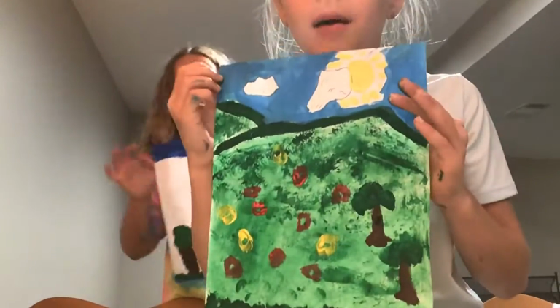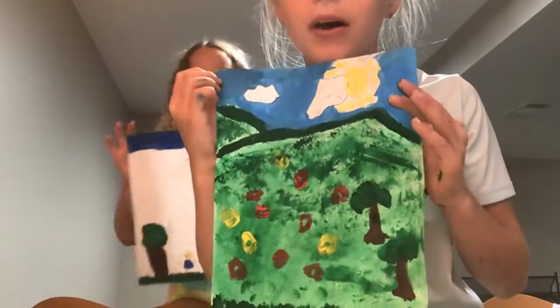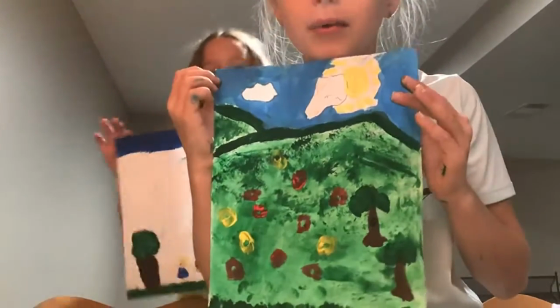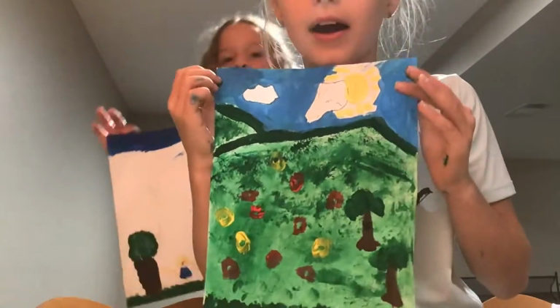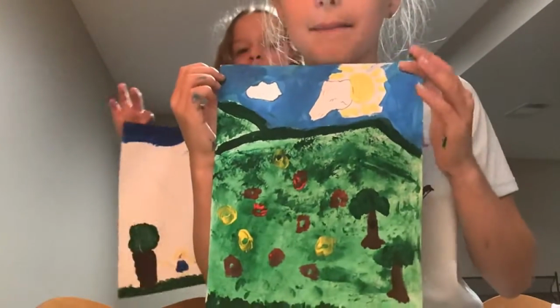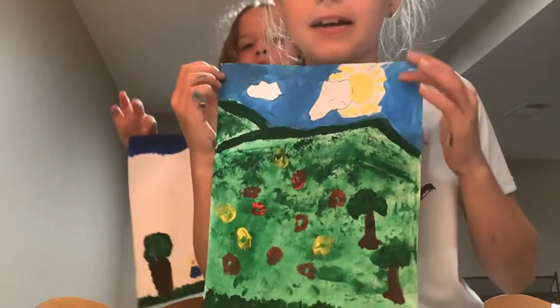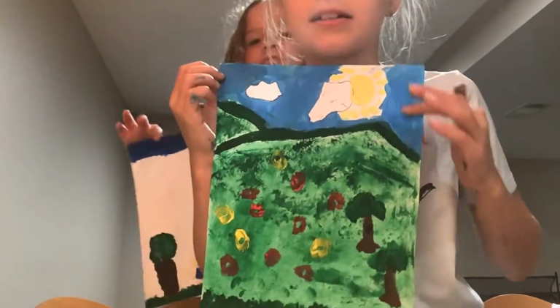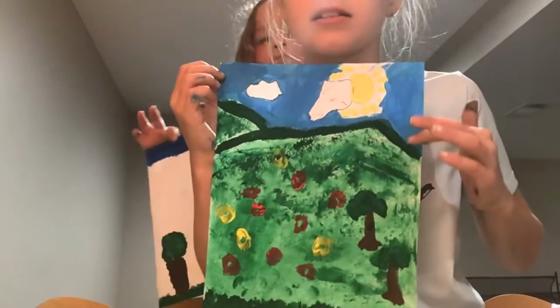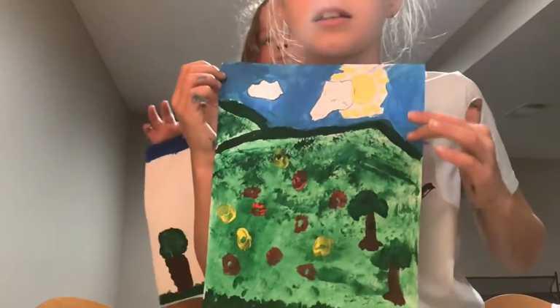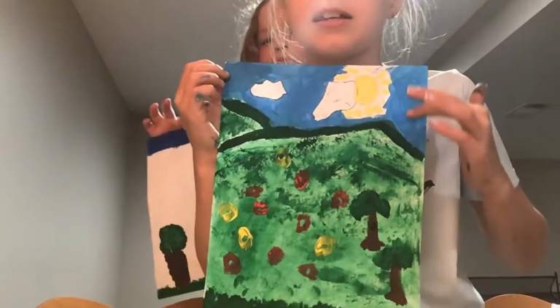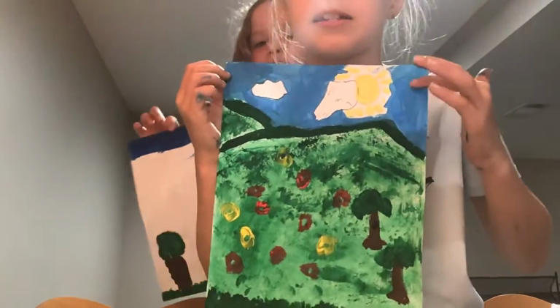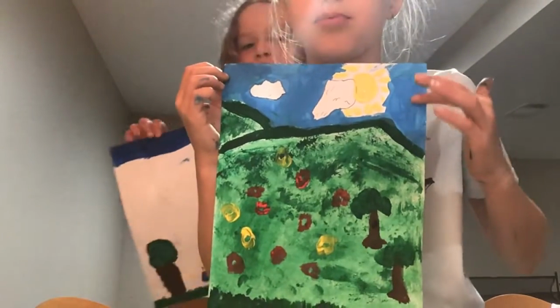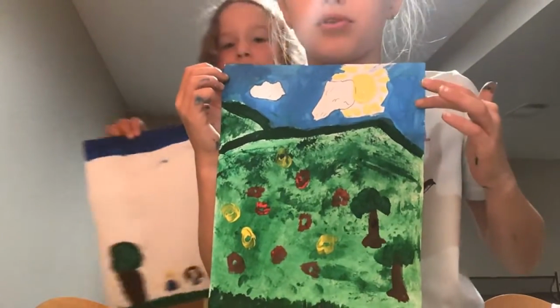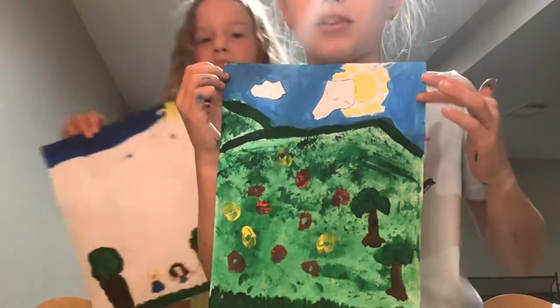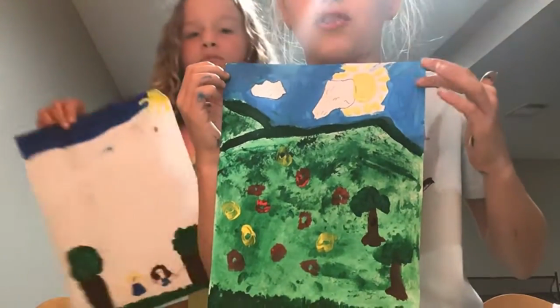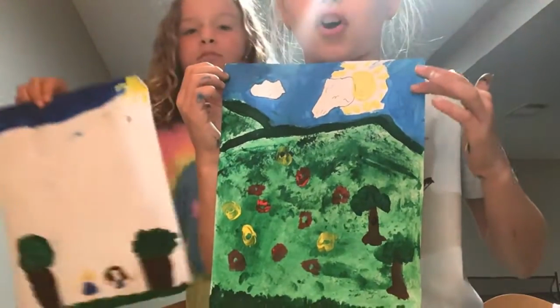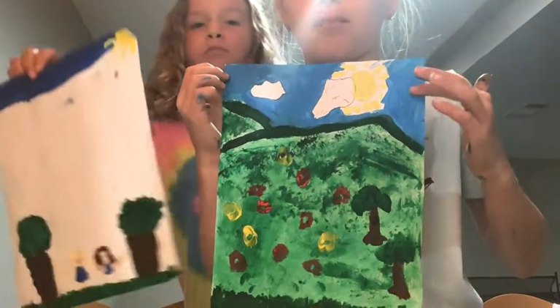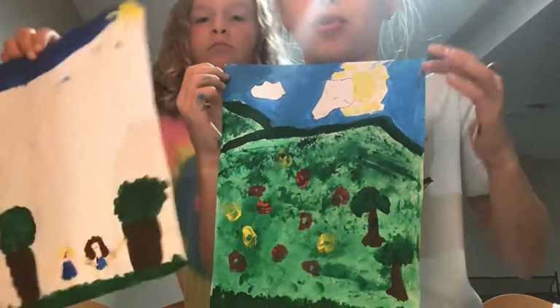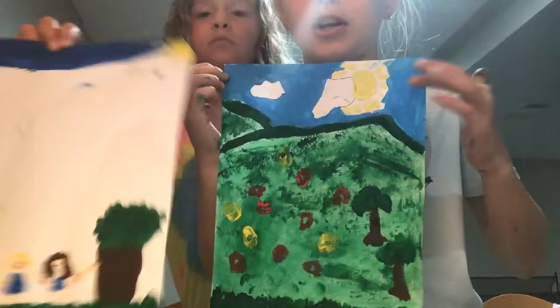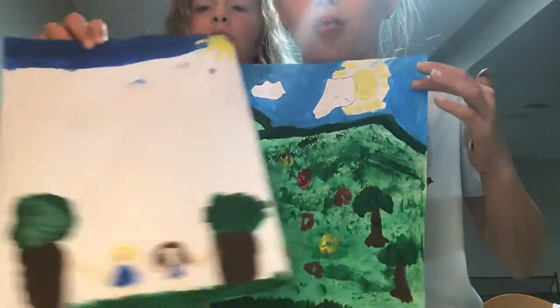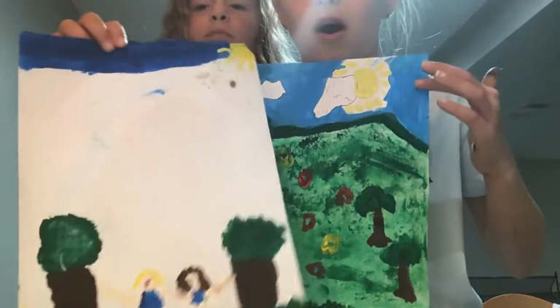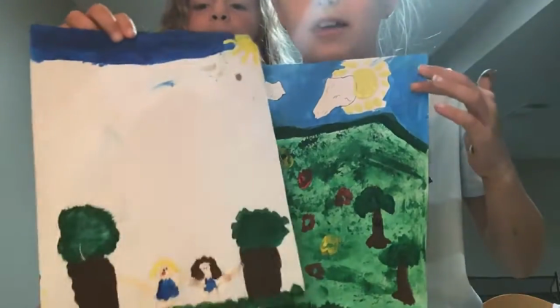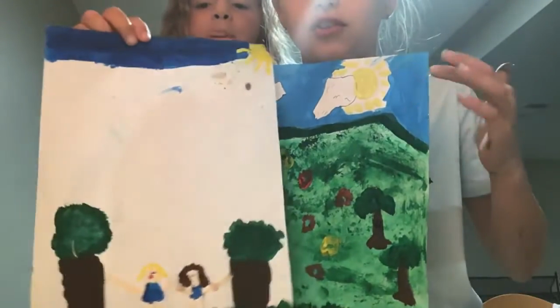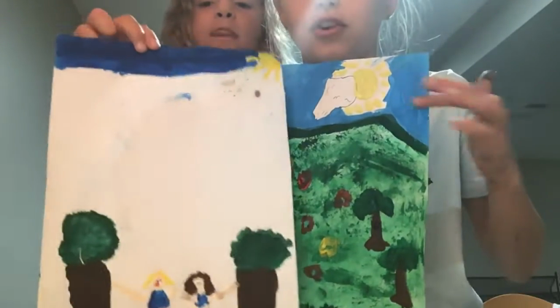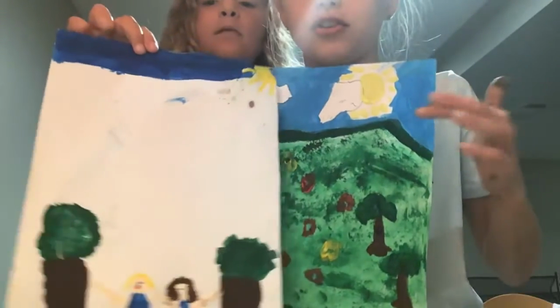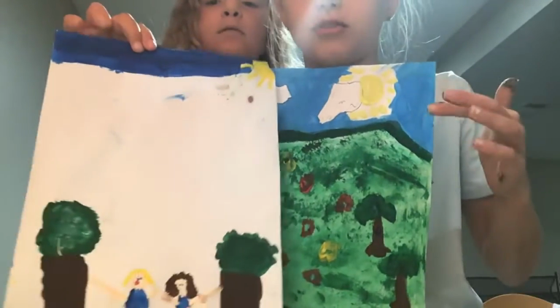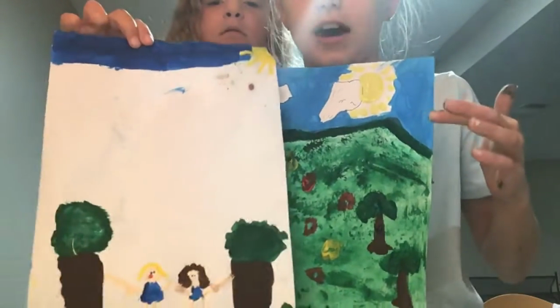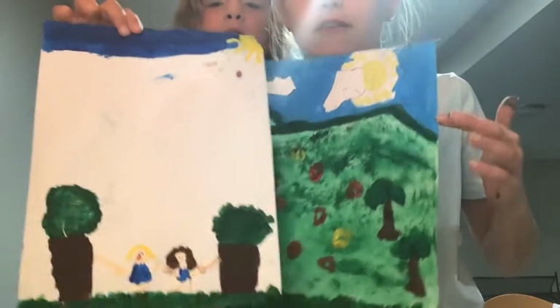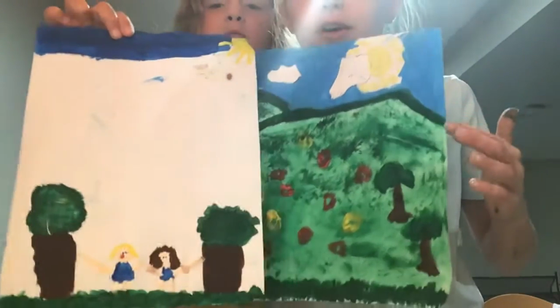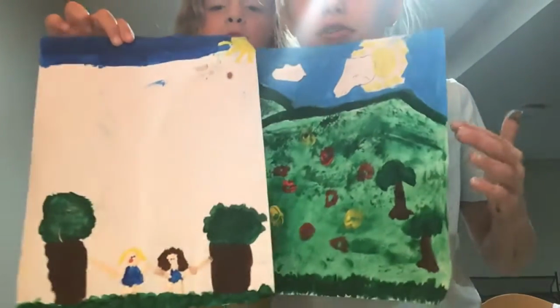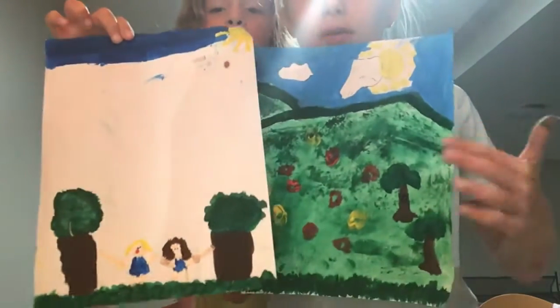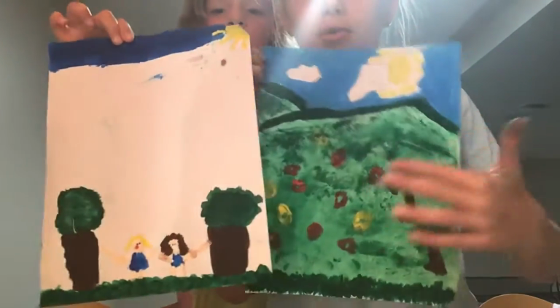By the way, I mixed this blue with a dark blue and a white, so you can do that if you have a dark blue.